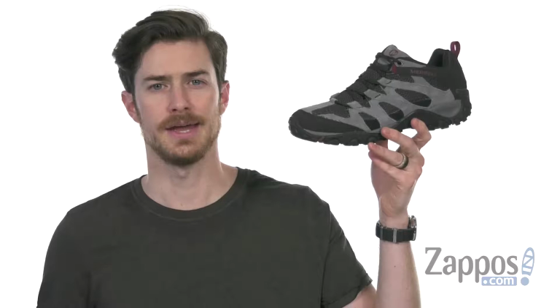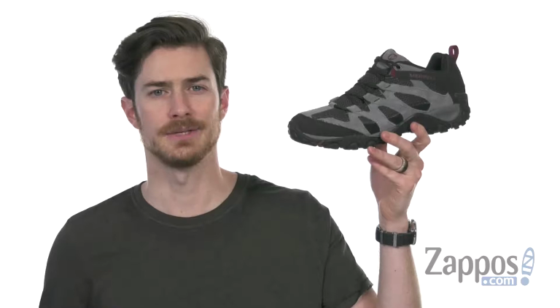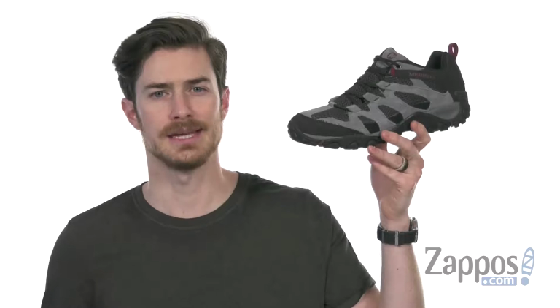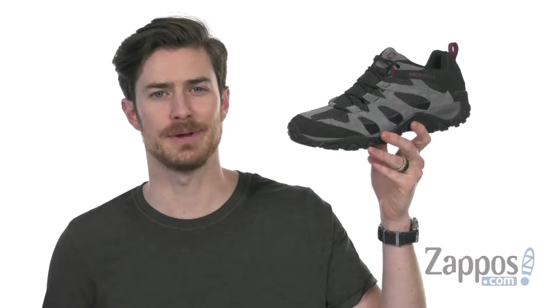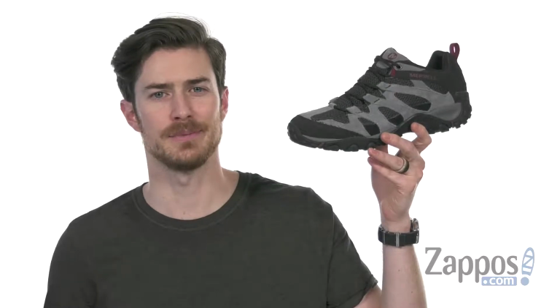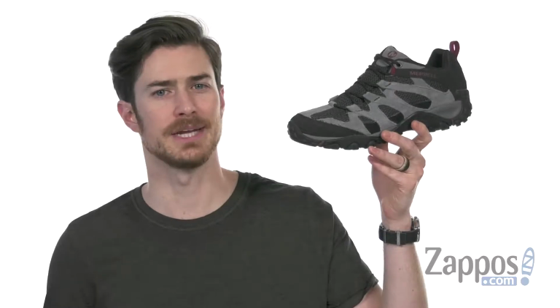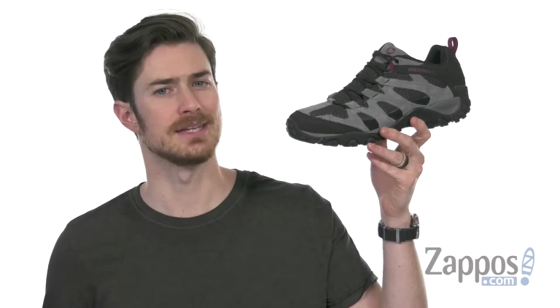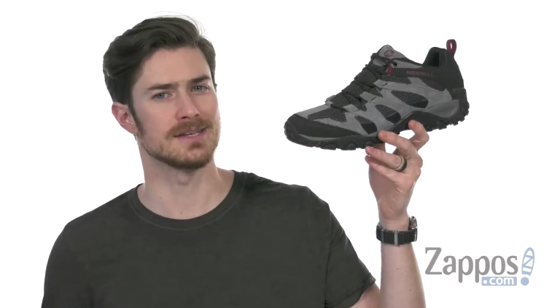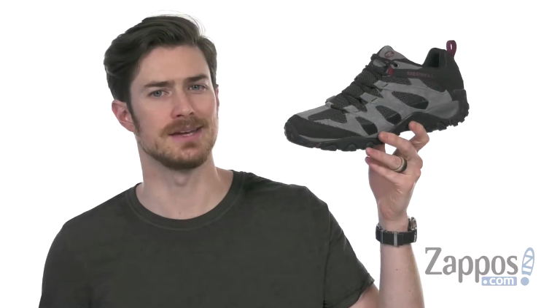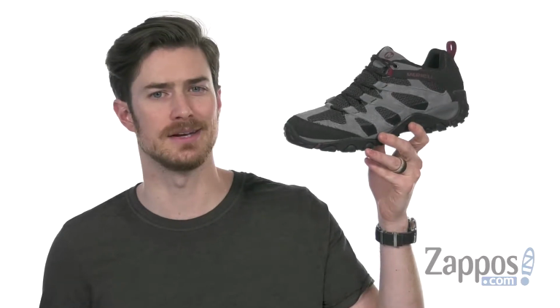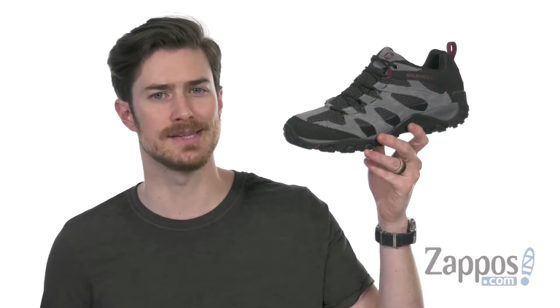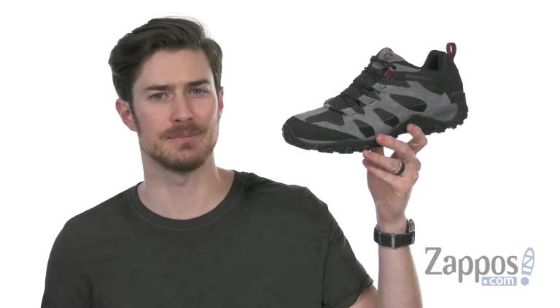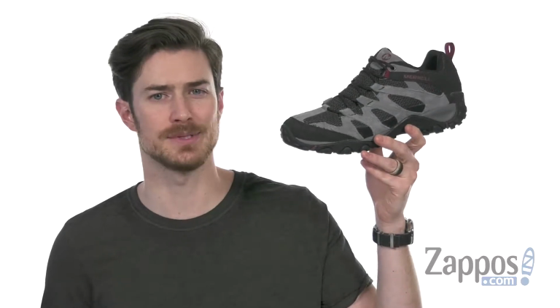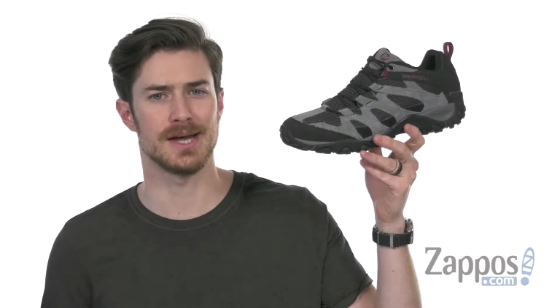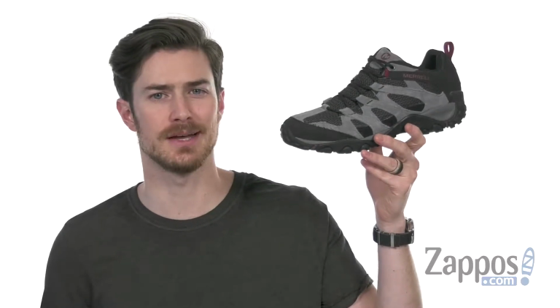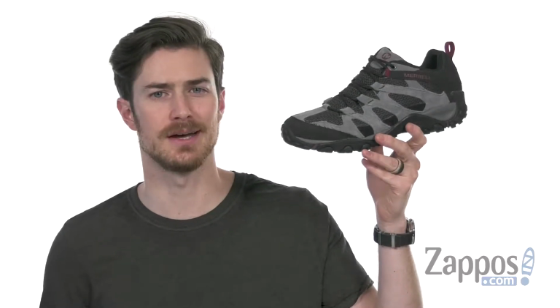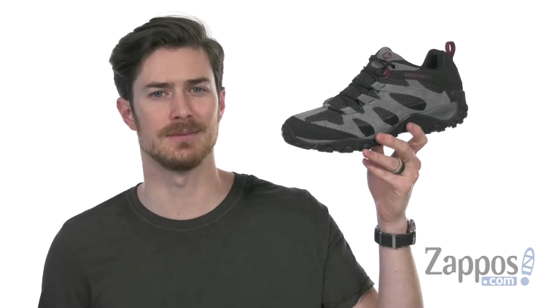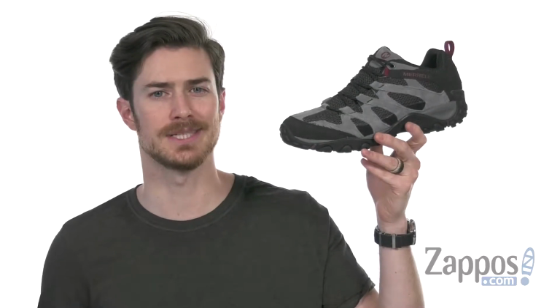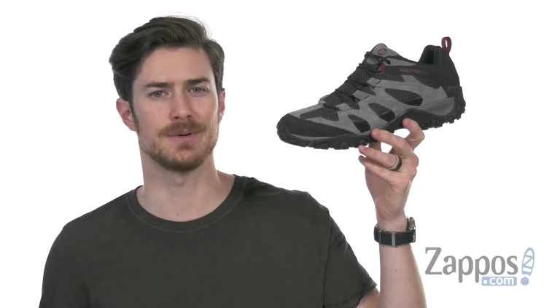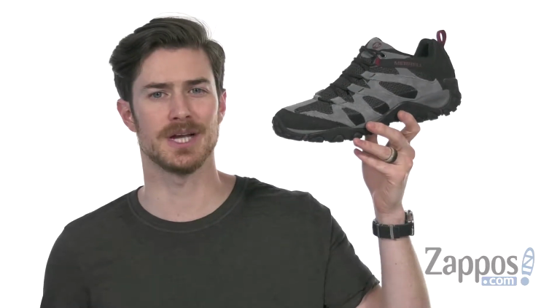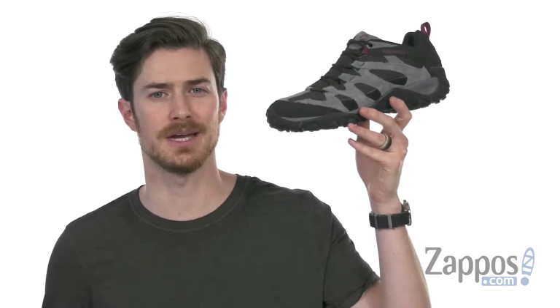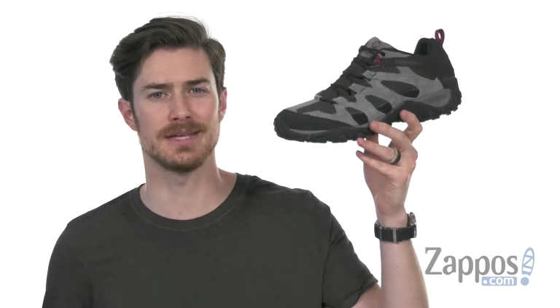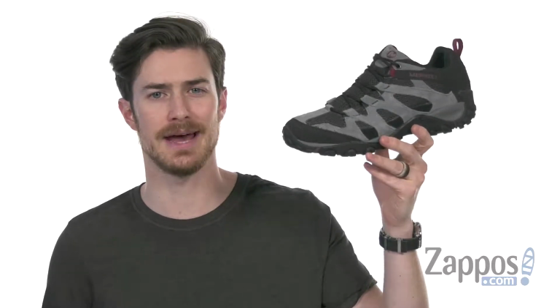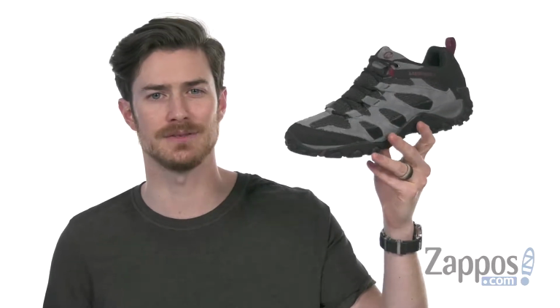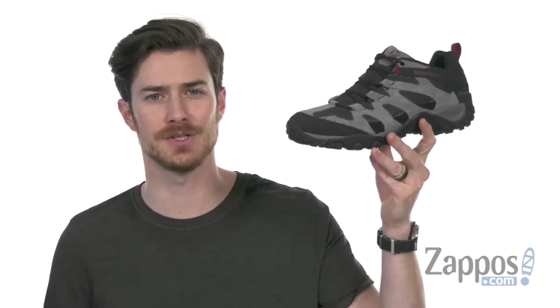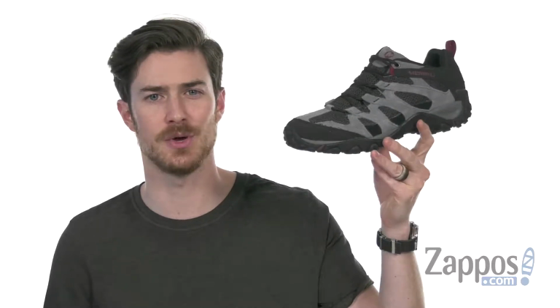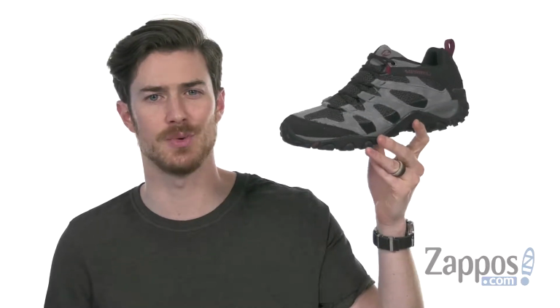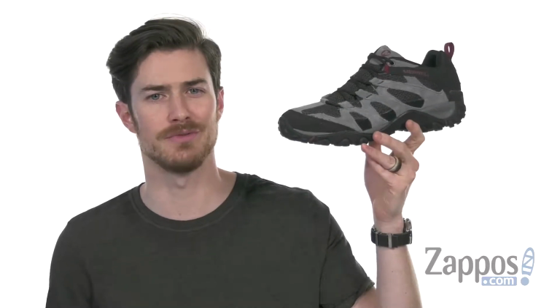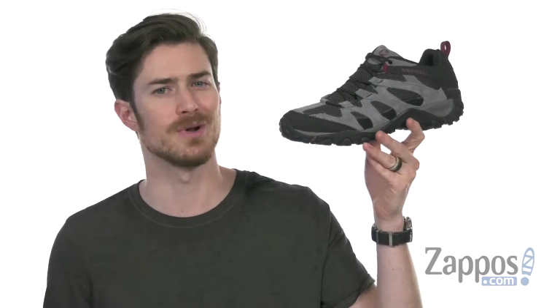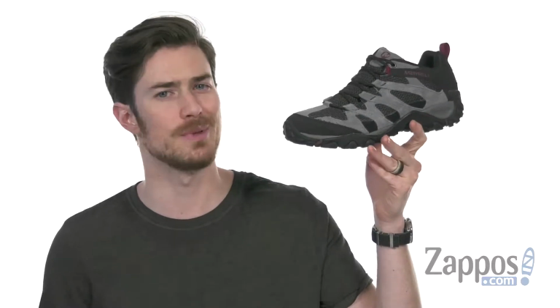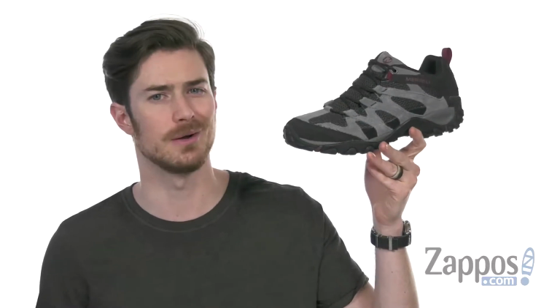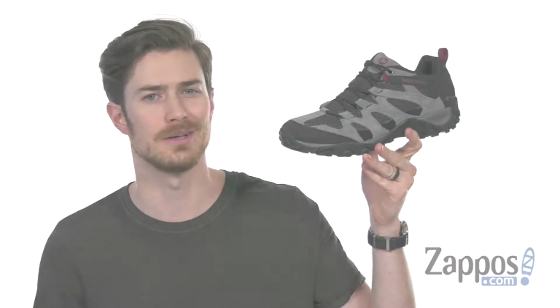Hey, what's up everybody? It's Clayton here at Zappos.com, and today we're checking out the Alverstone from Merrell.